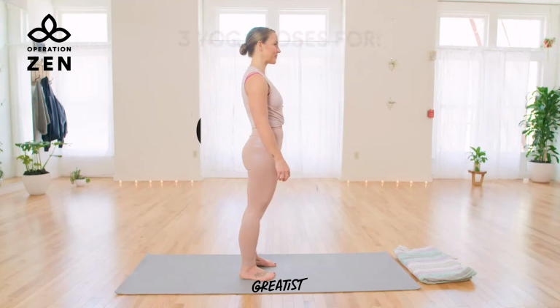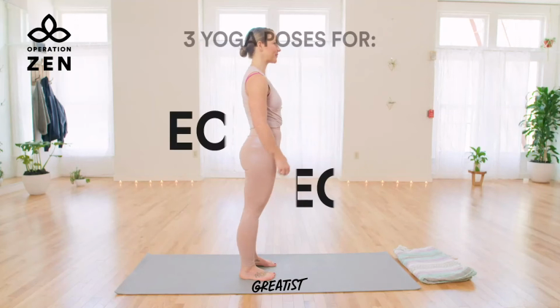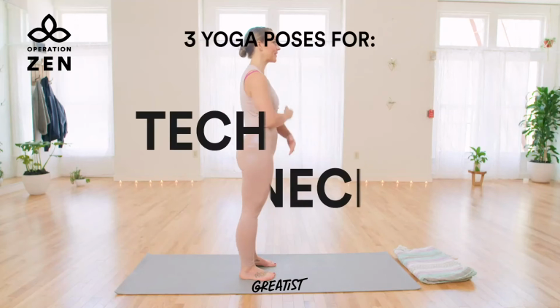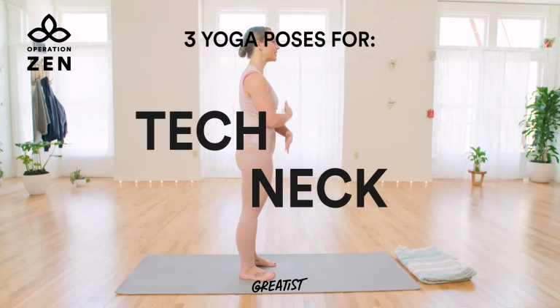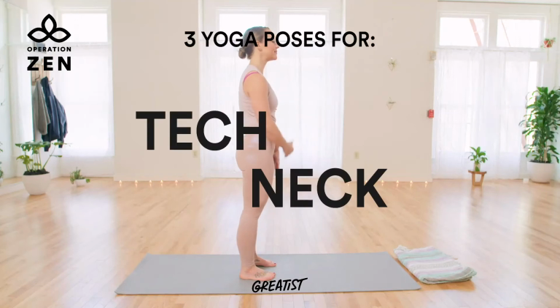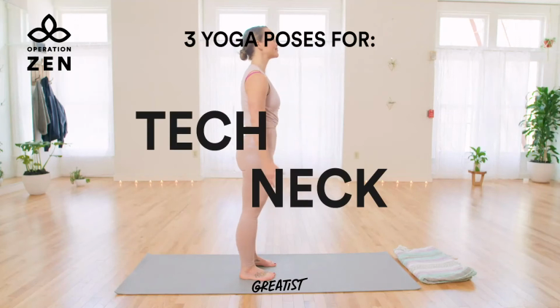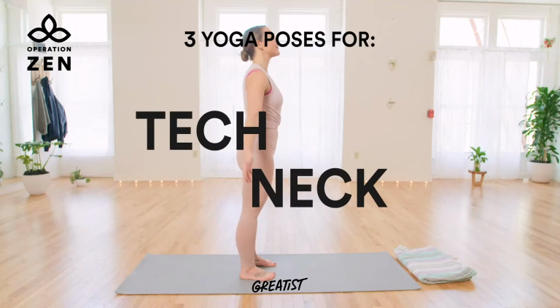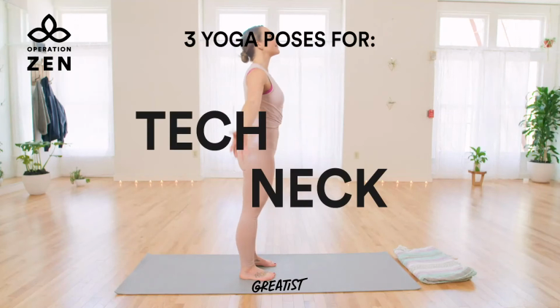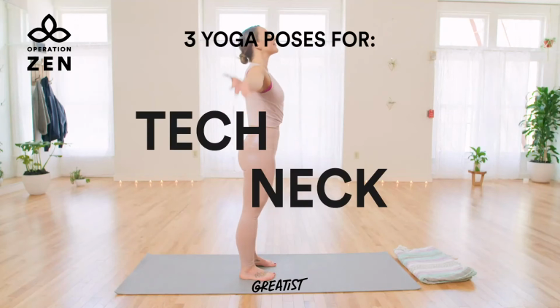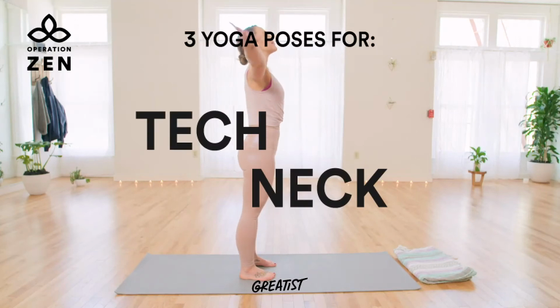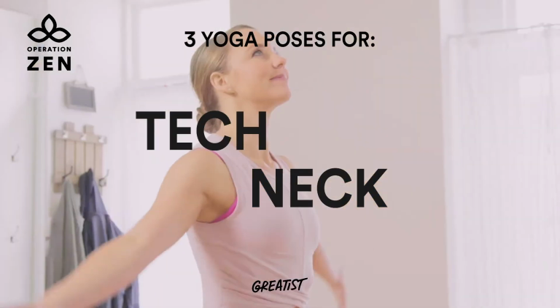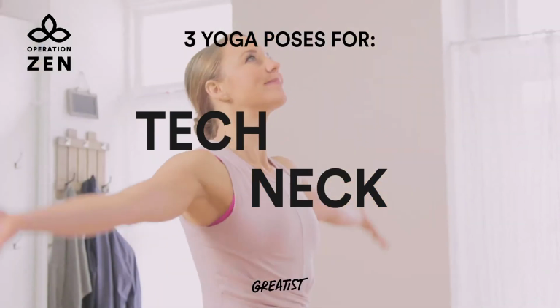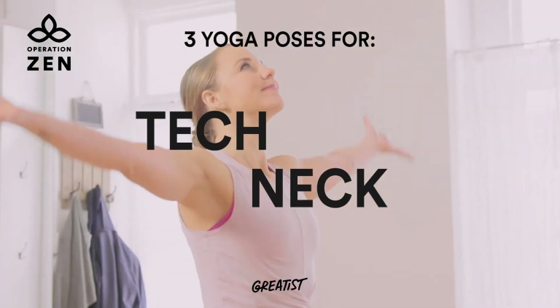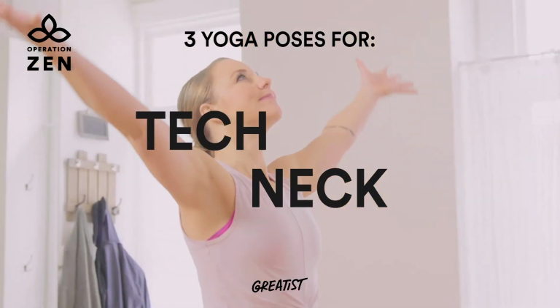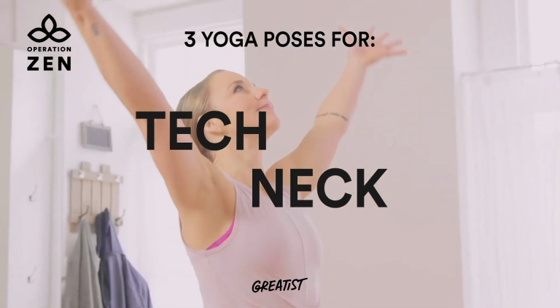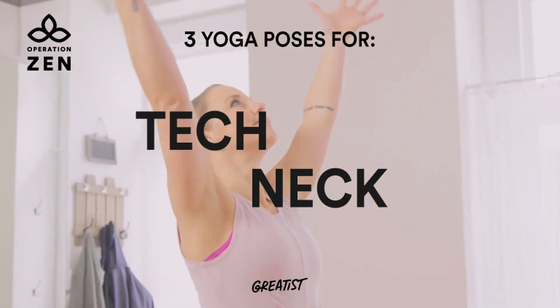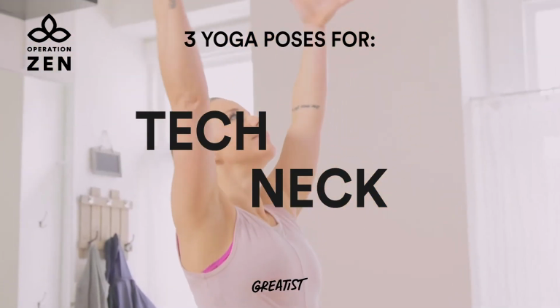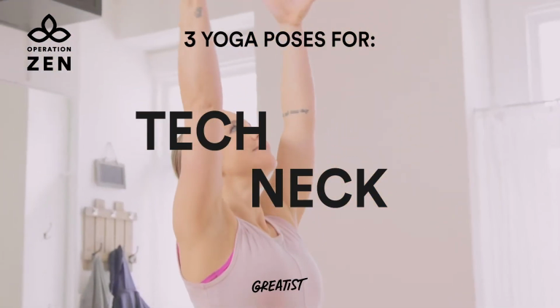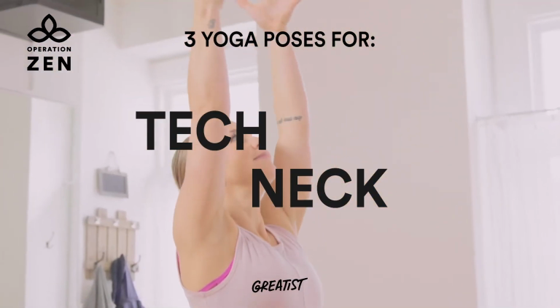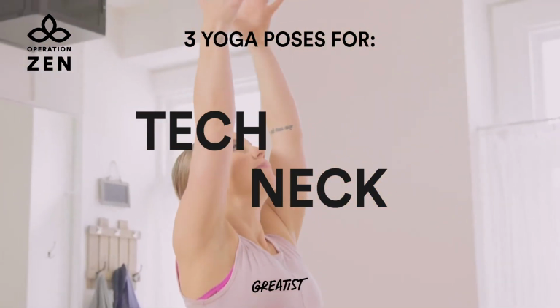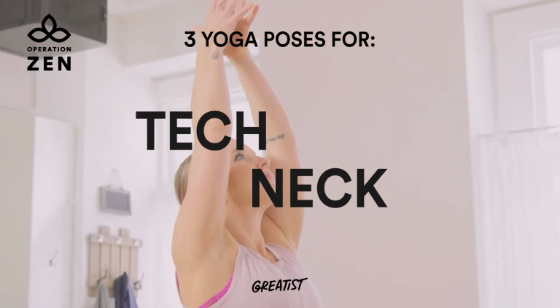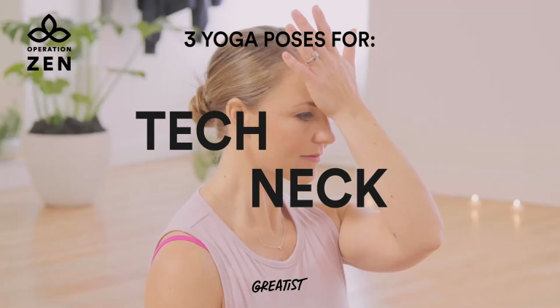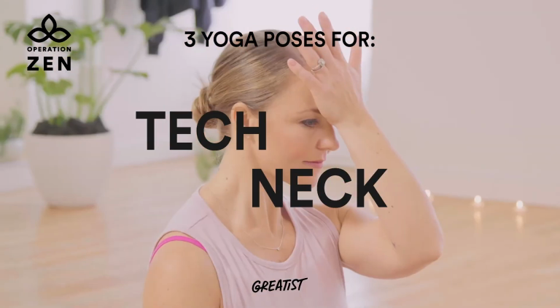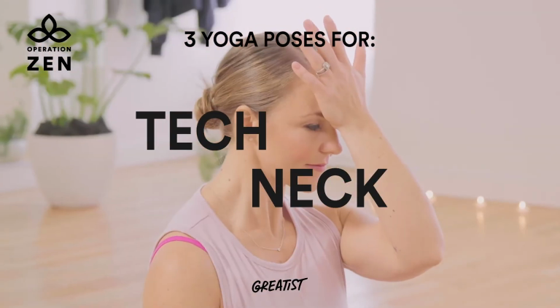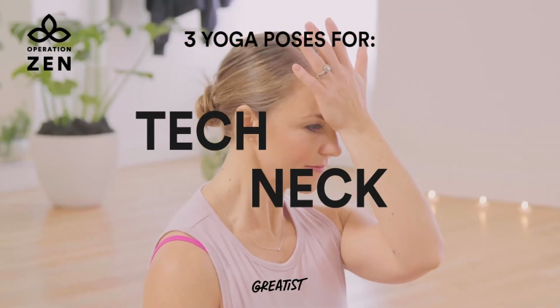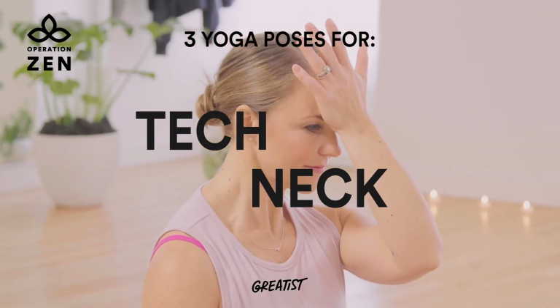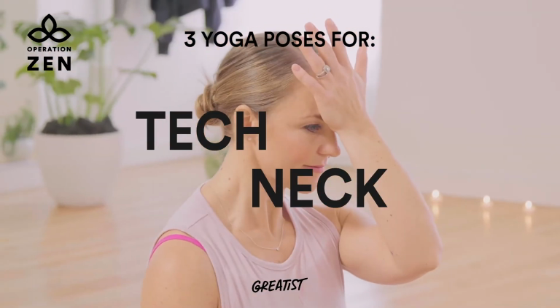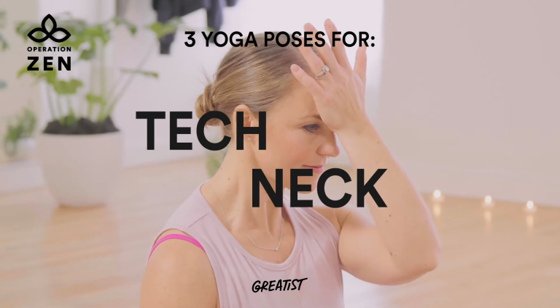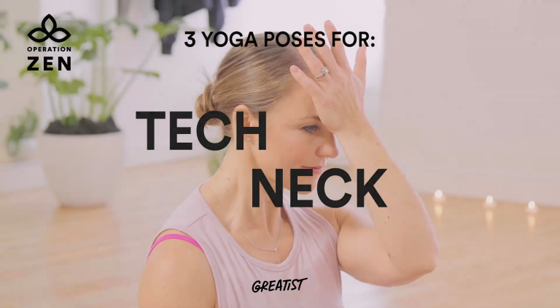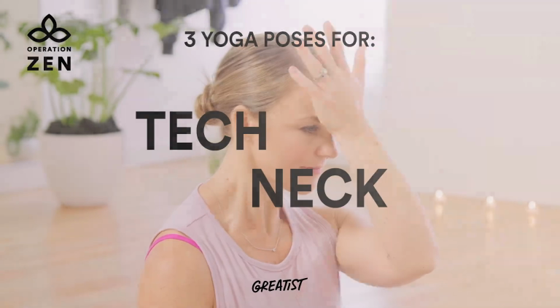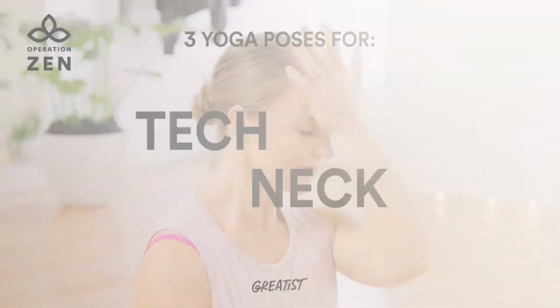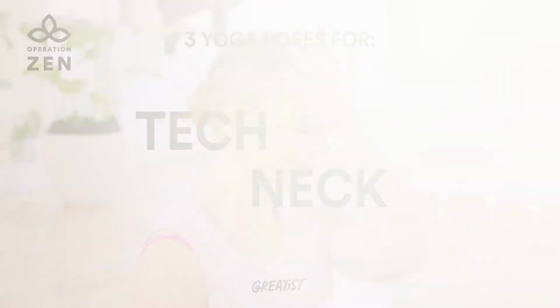Hi everyone, I'm Paige from Yoga Medicine. Today I'm going to walk you through three poses to alleviate tech neck.